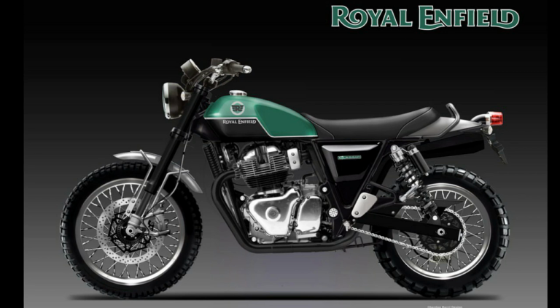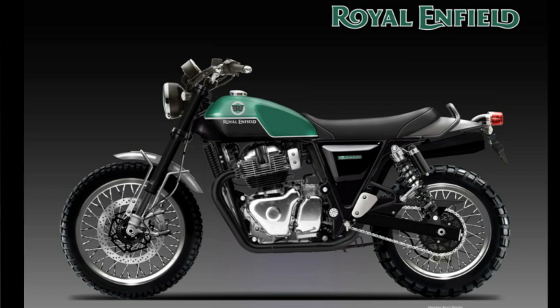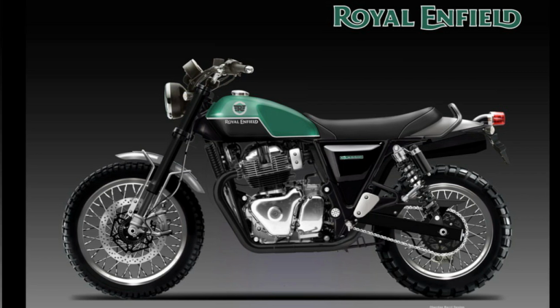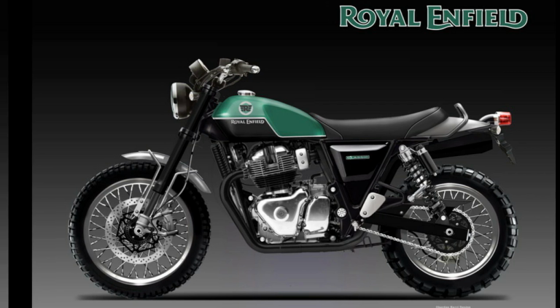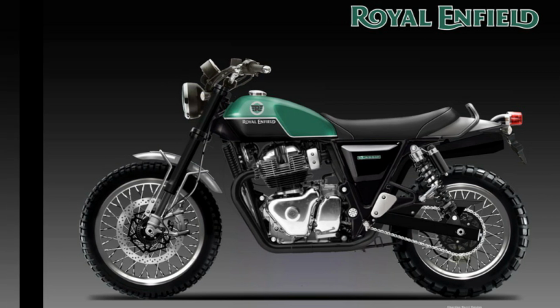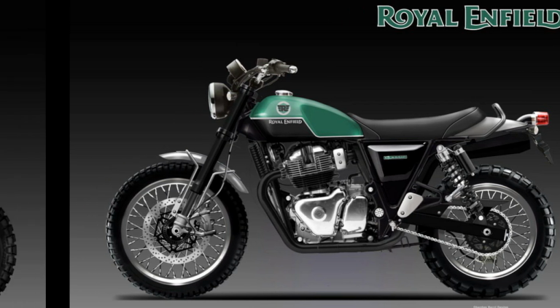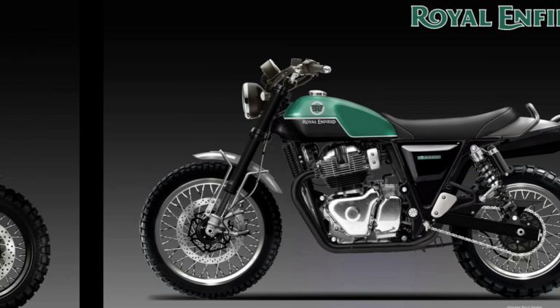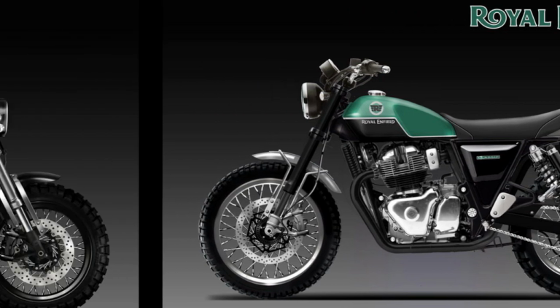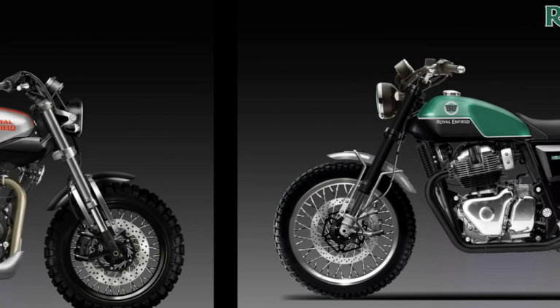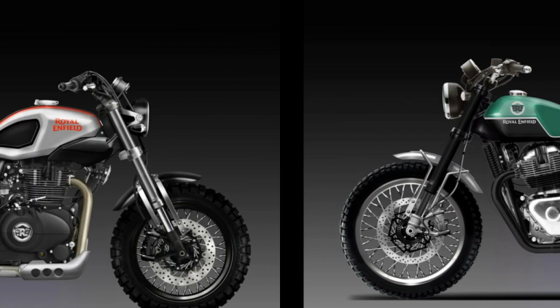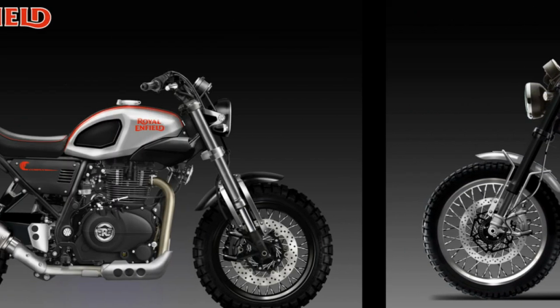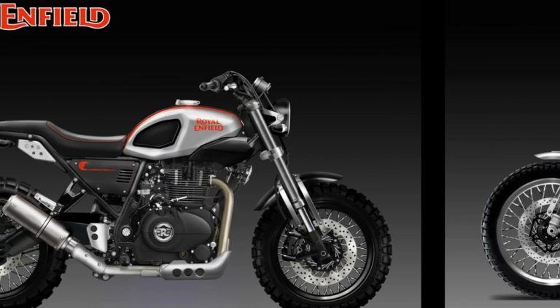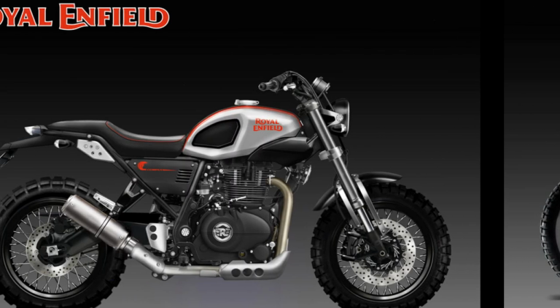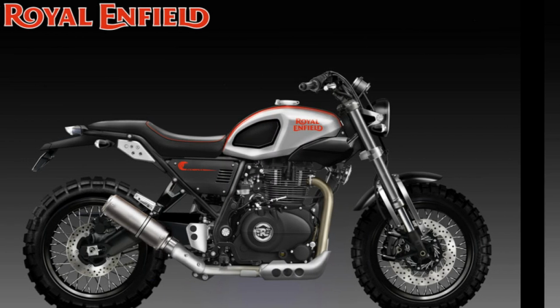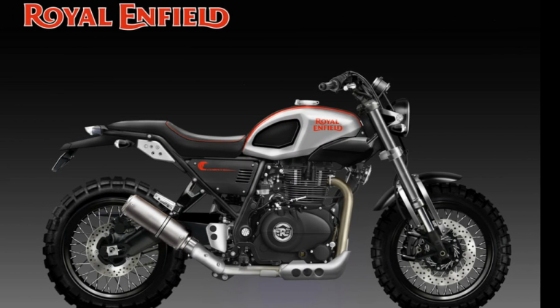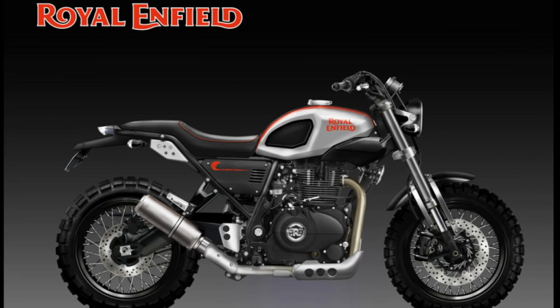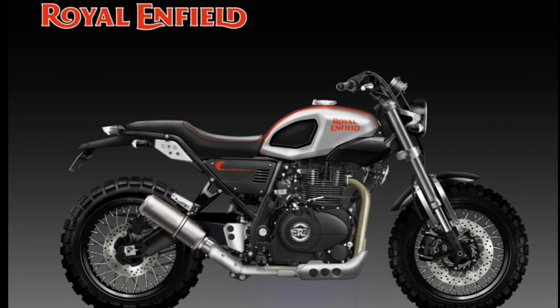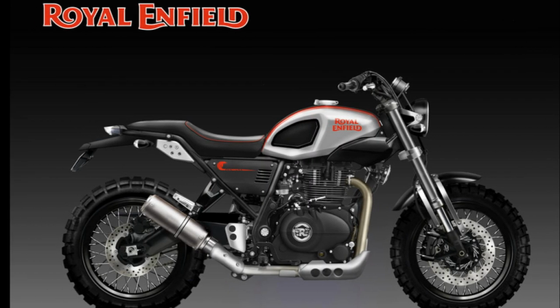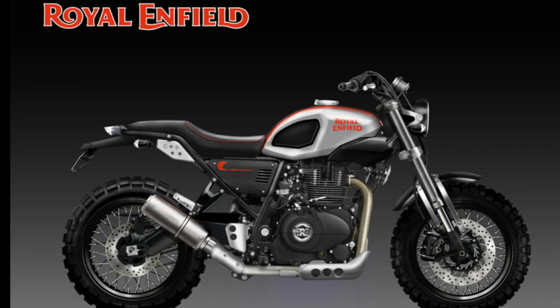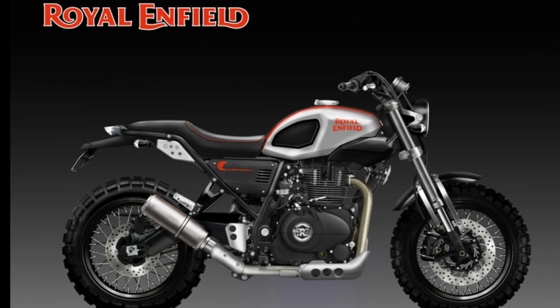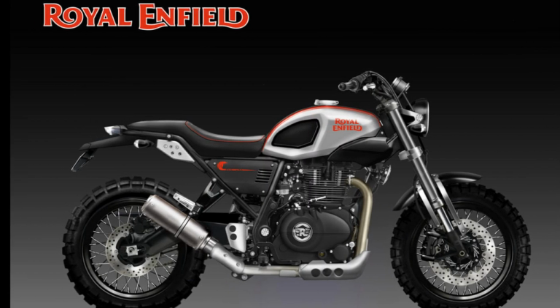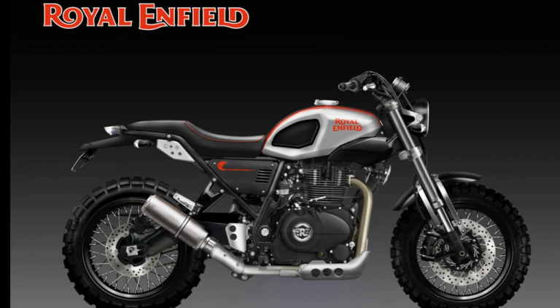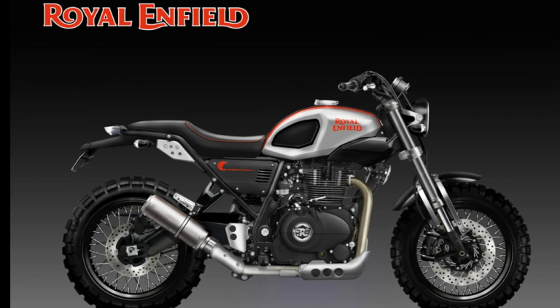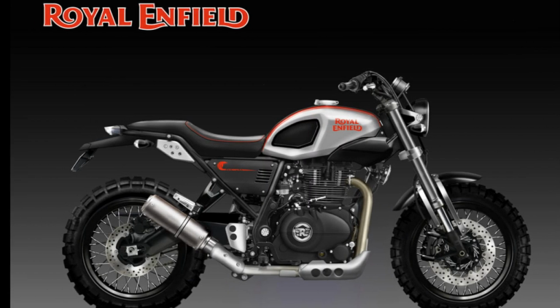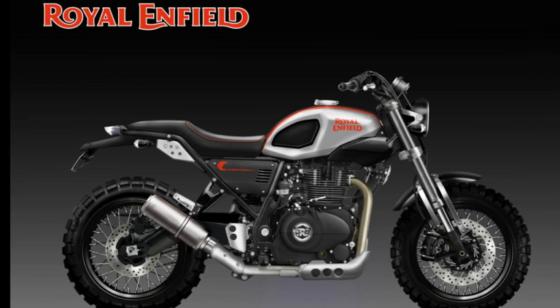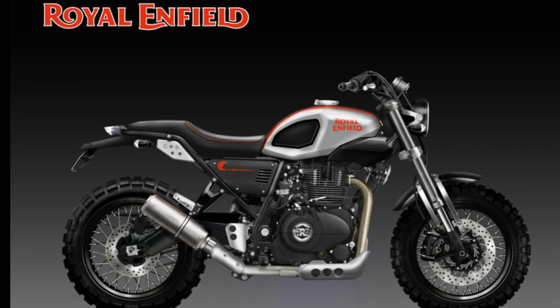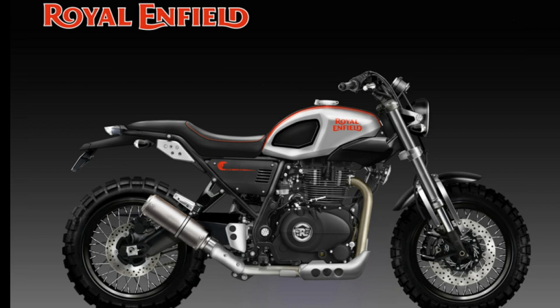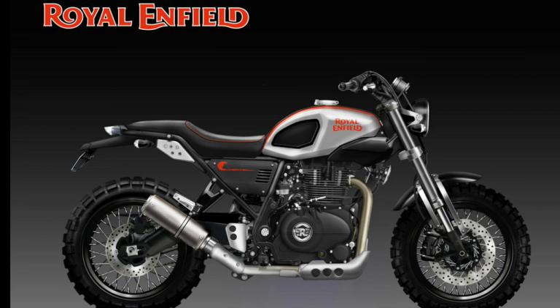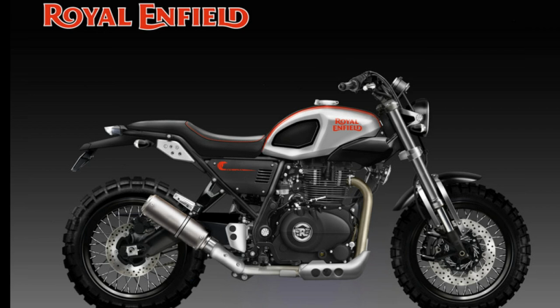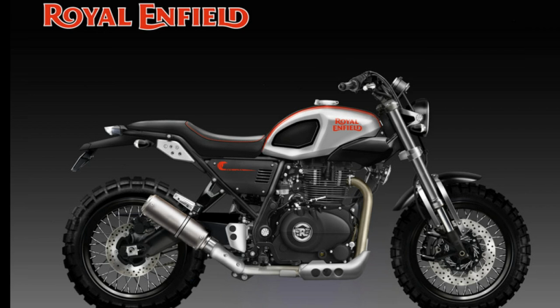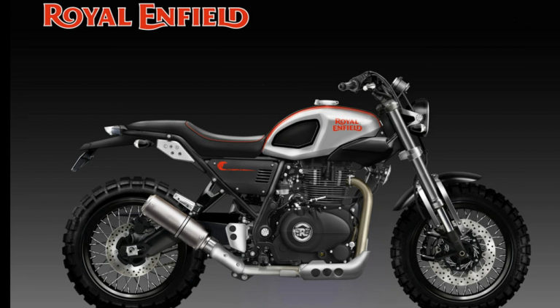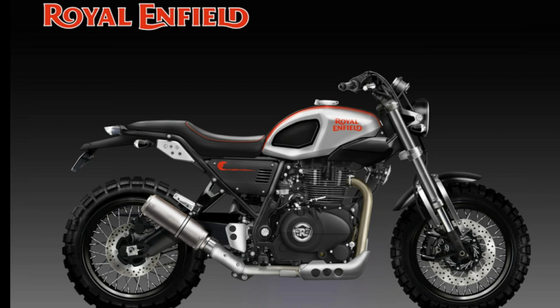The Royal Enfield is also featured in the design for fans. Thank you so much for joining us, and we'll see you next time on our channel.